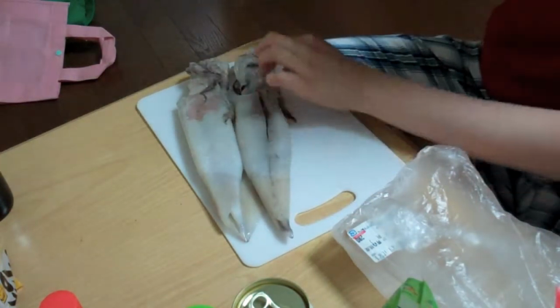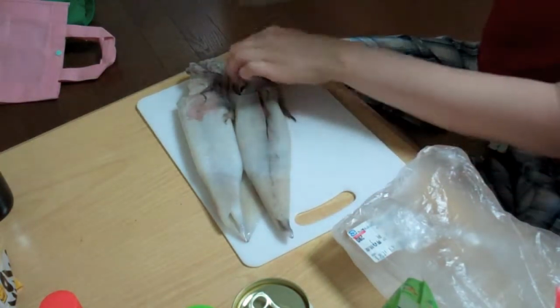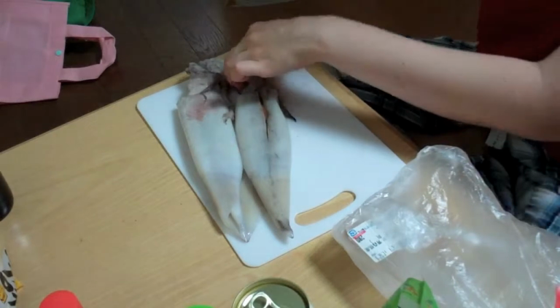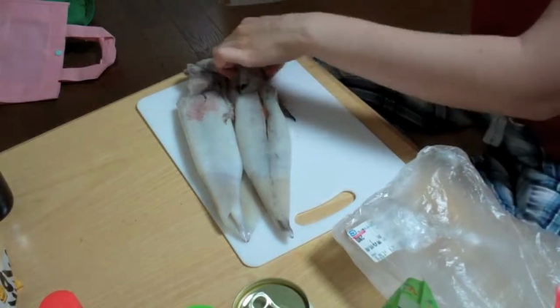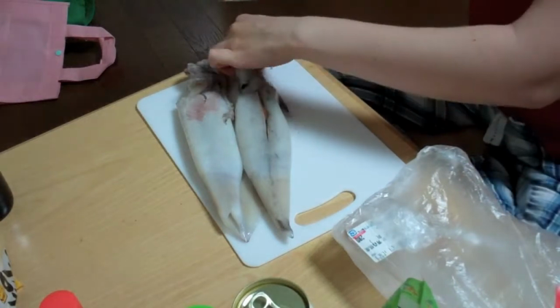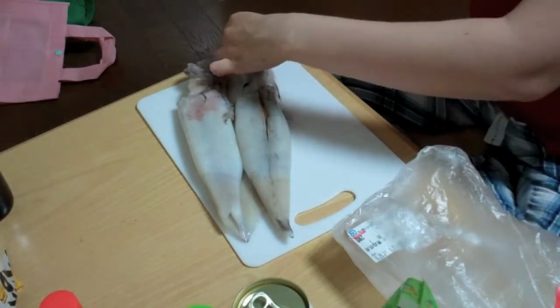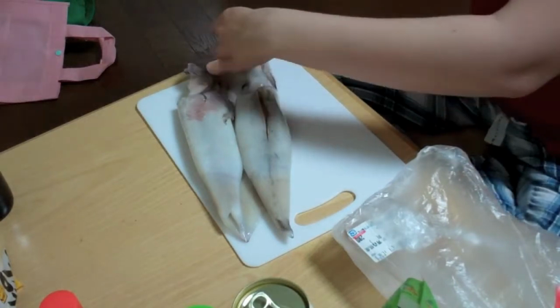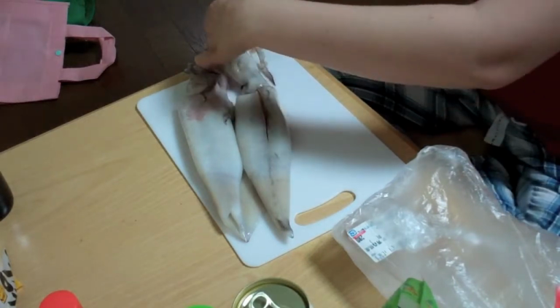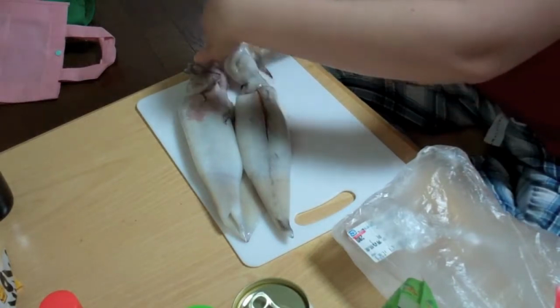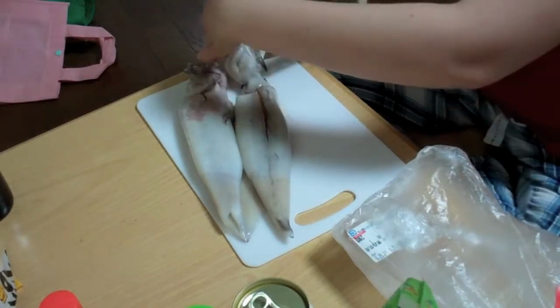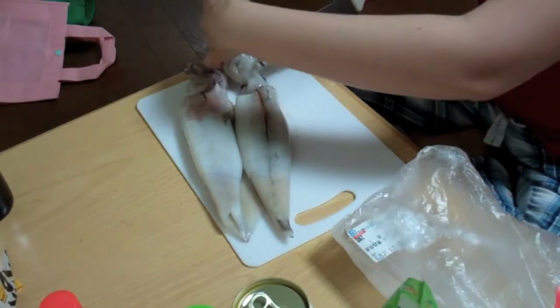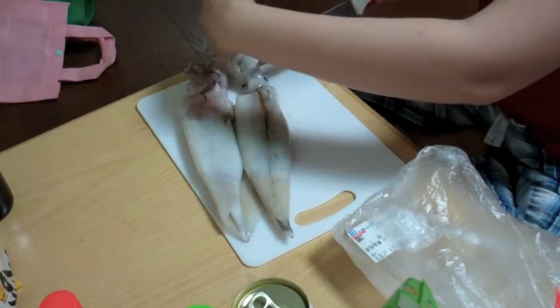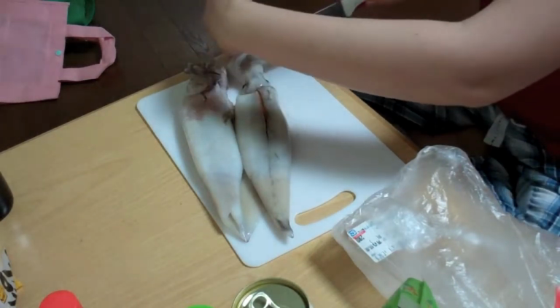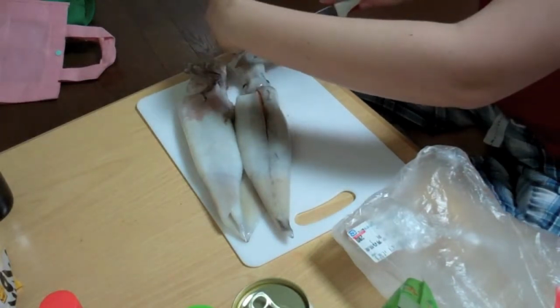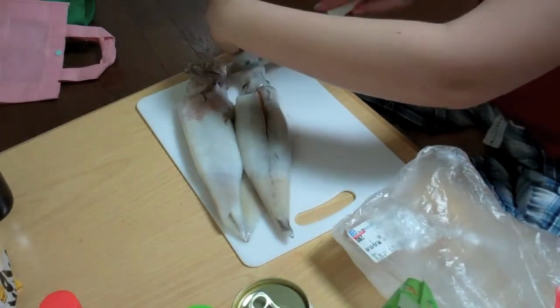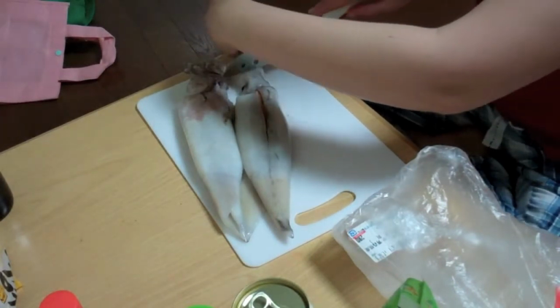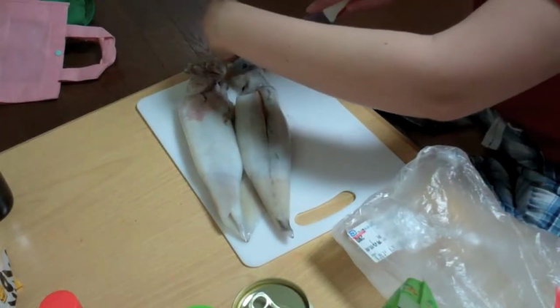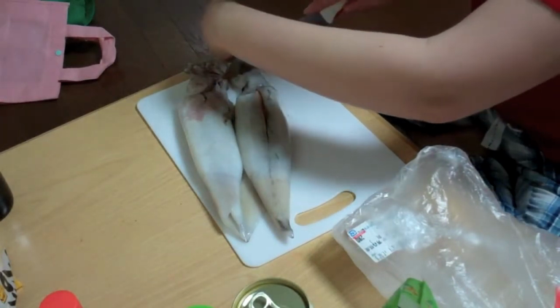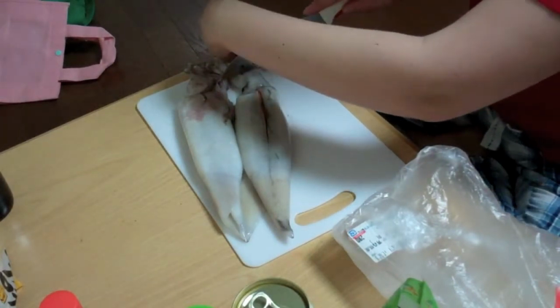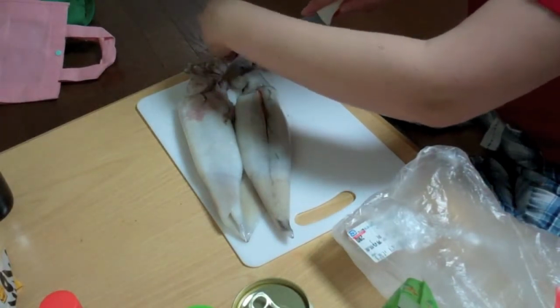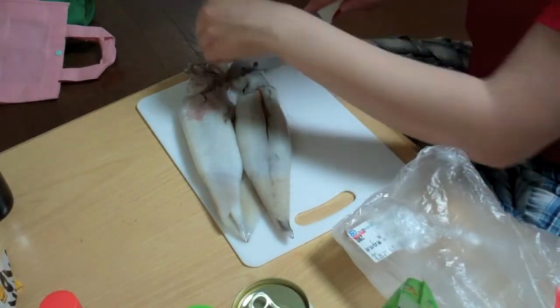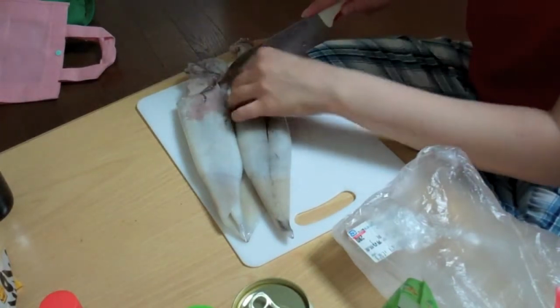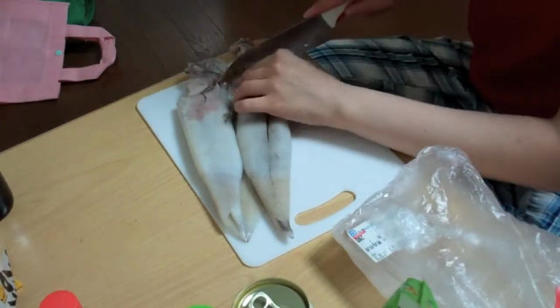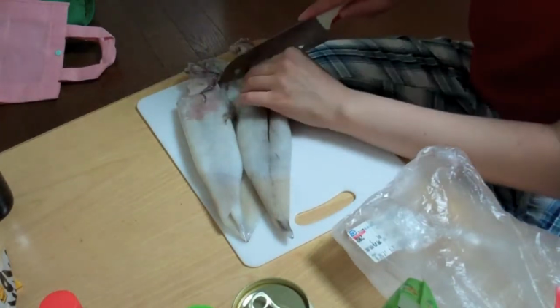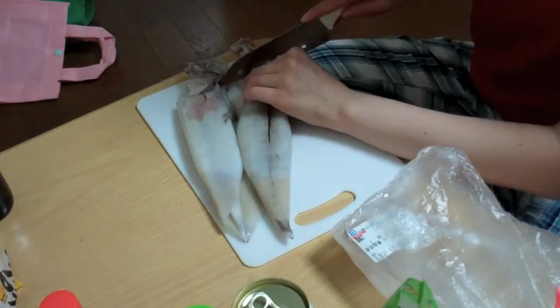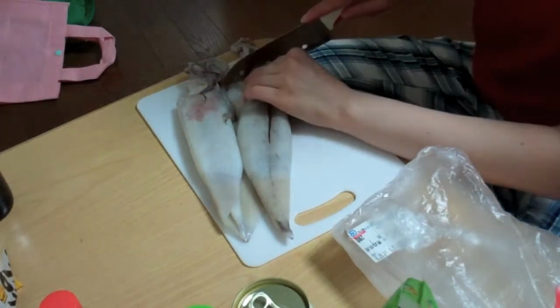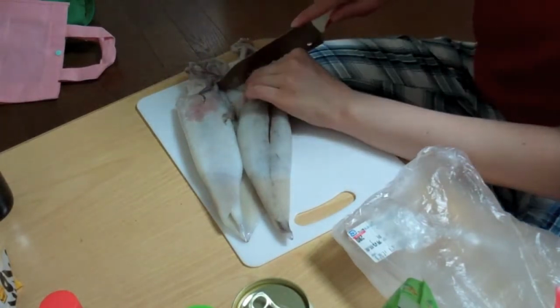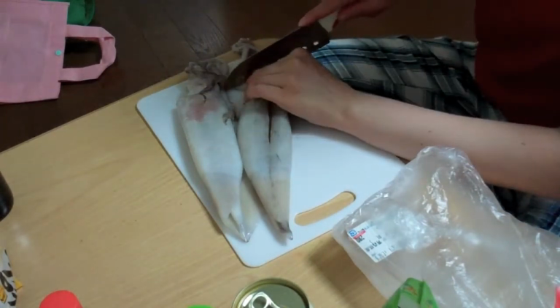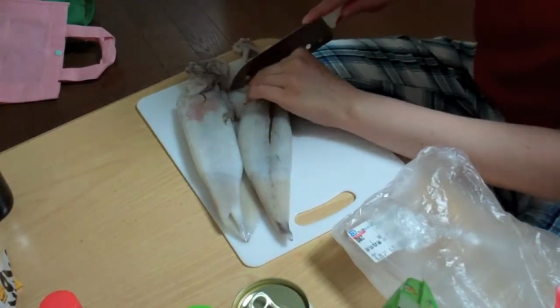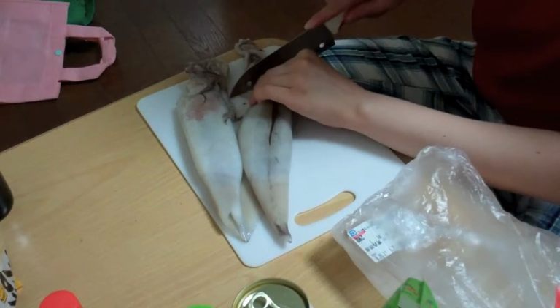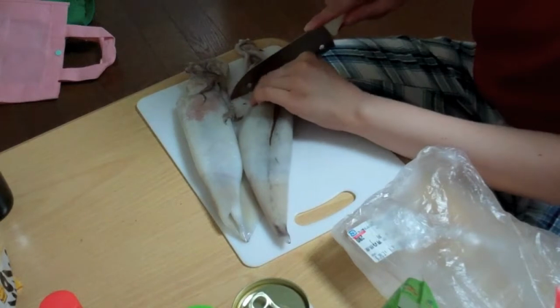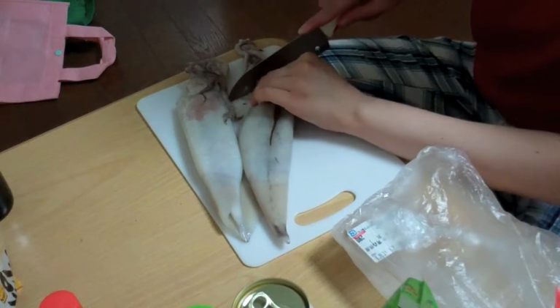Let's see, cut off the legs — I think that's what I'm supposed to do. Okay, I can cut off the legs.